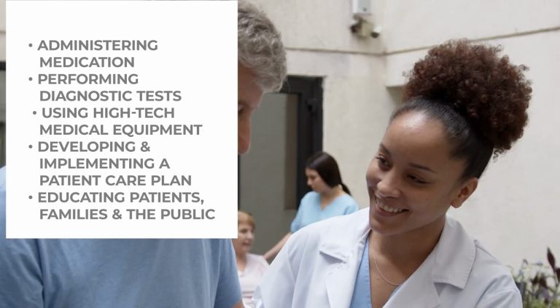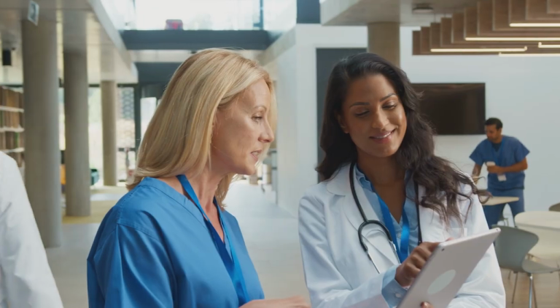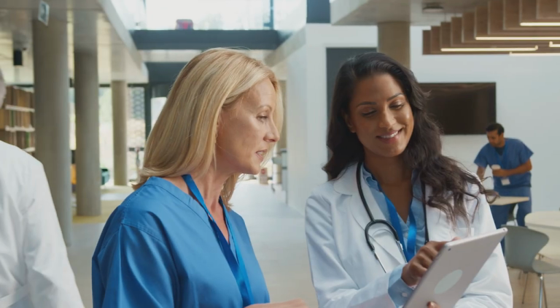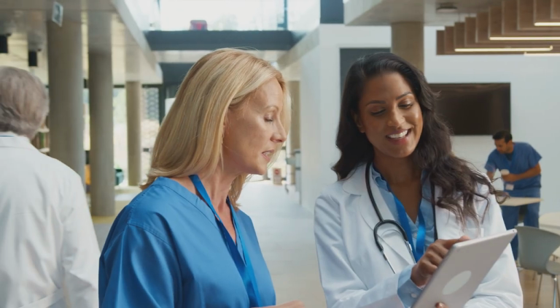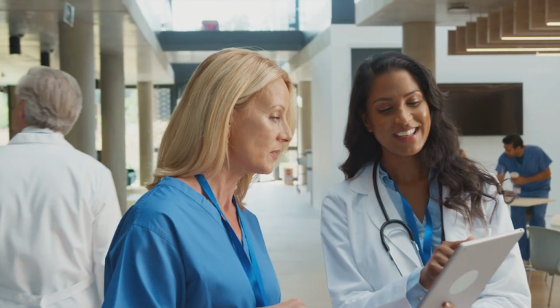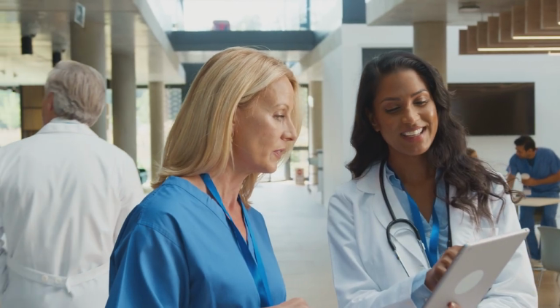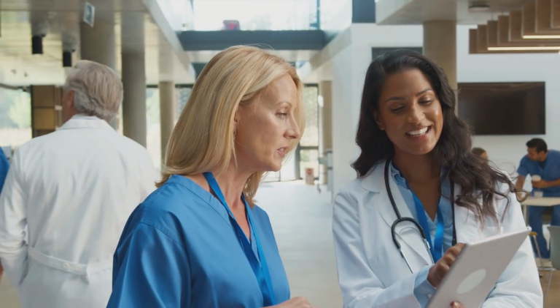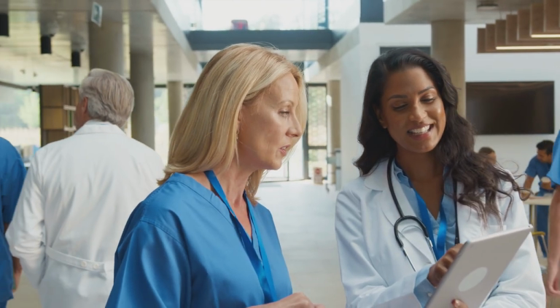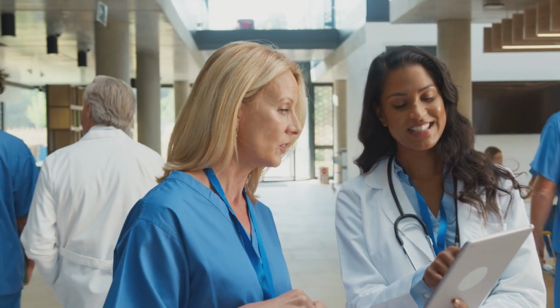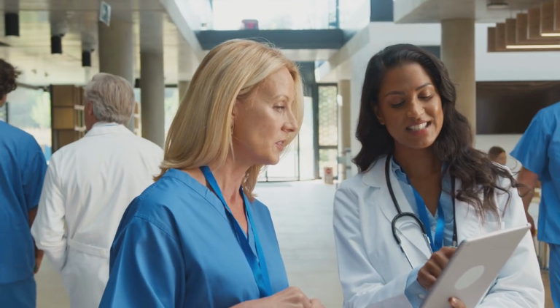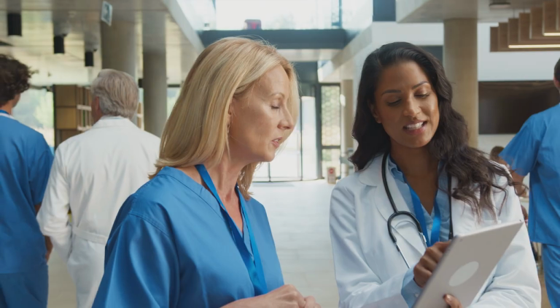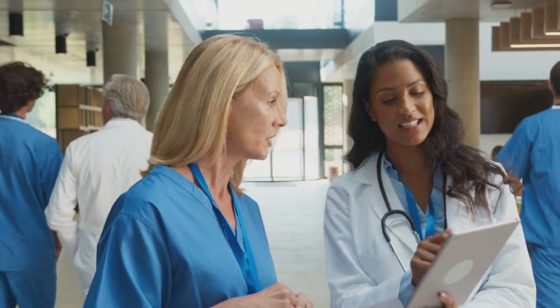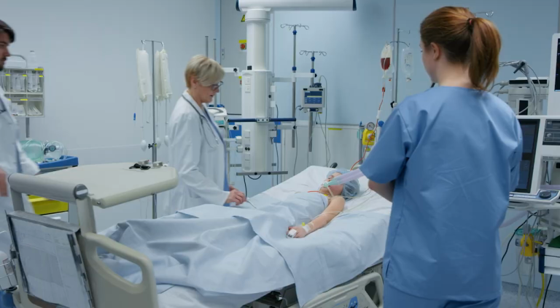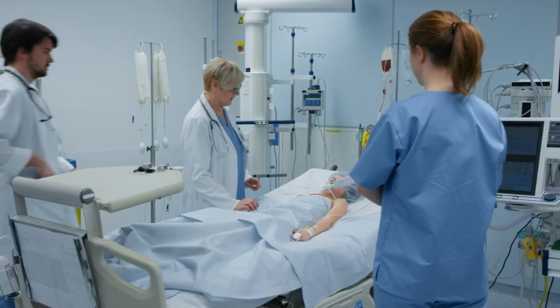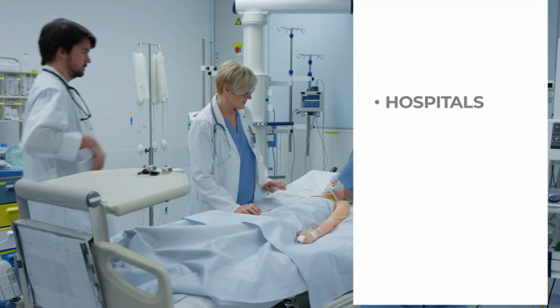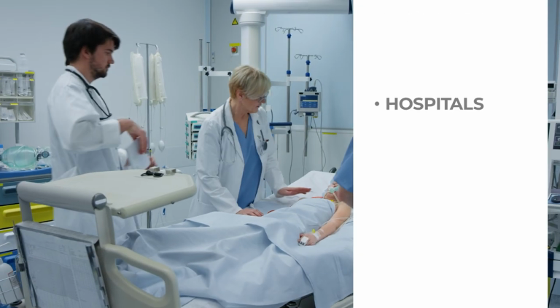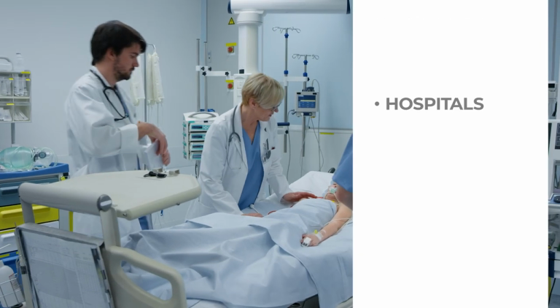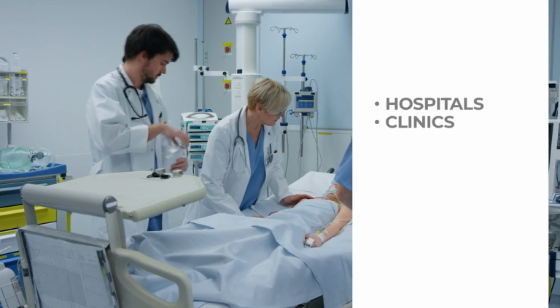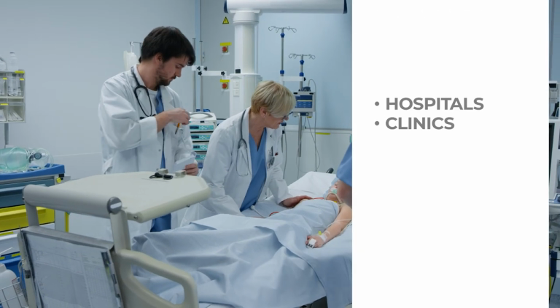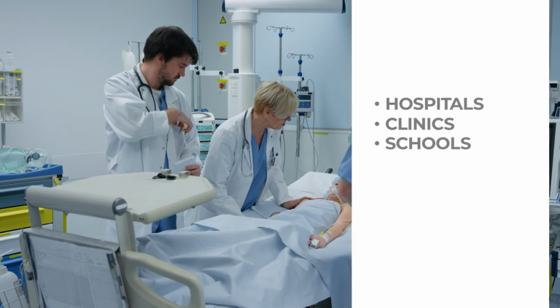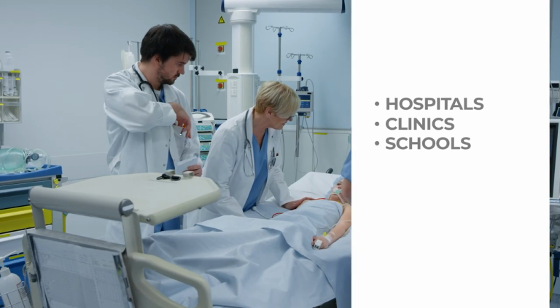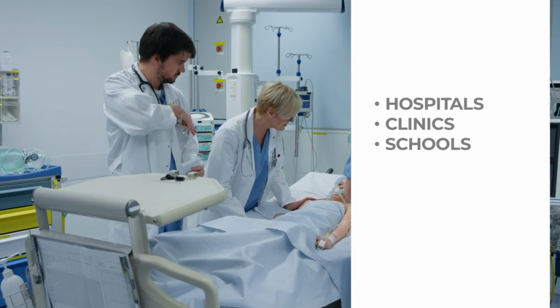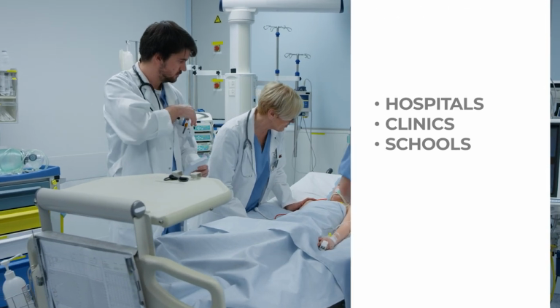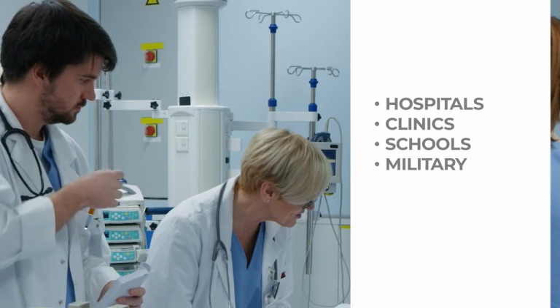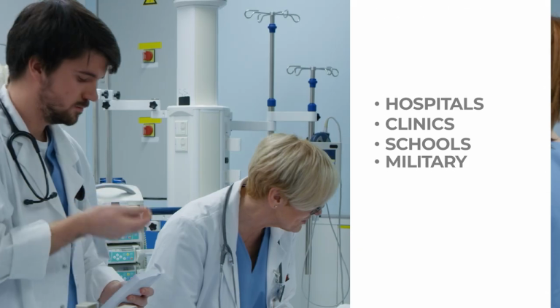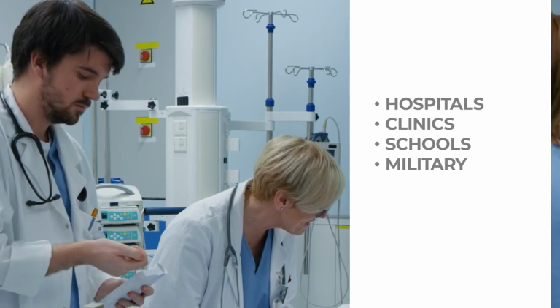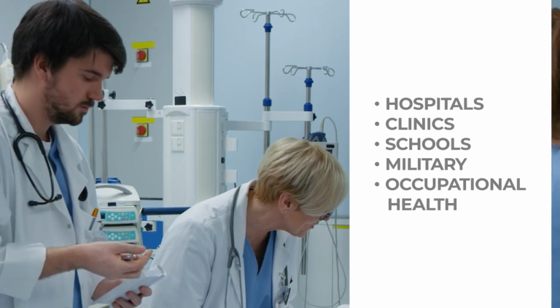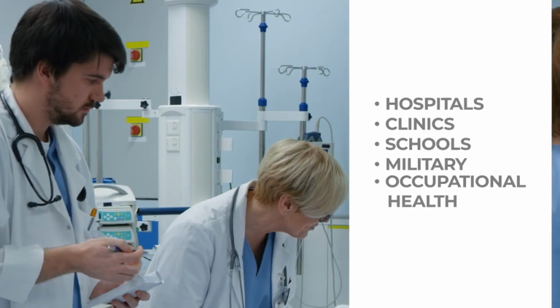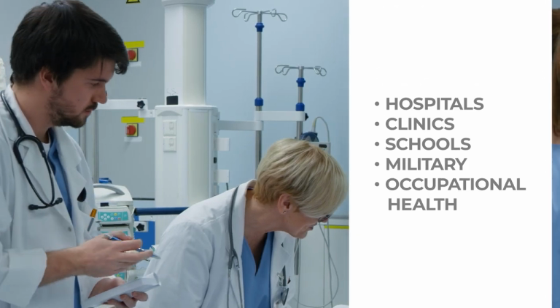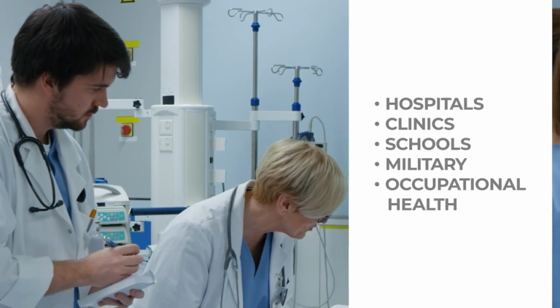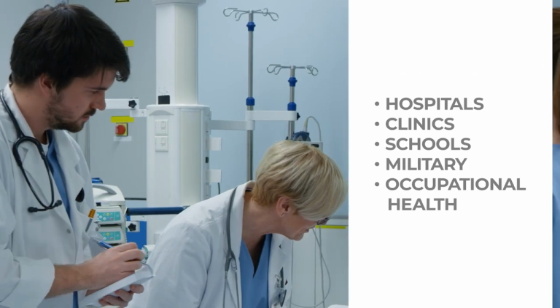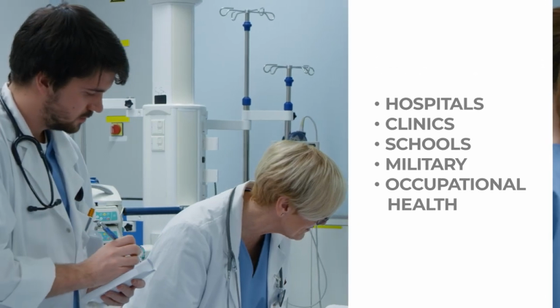Nurses can work in many health care facilities like hospitals, clinics, schools, military, and occupational health.